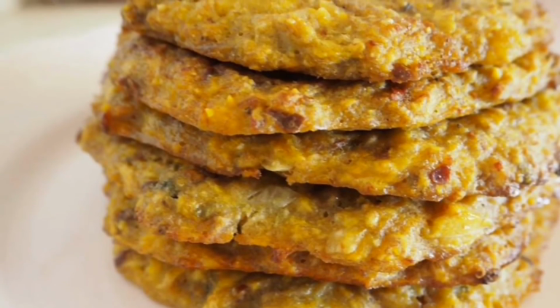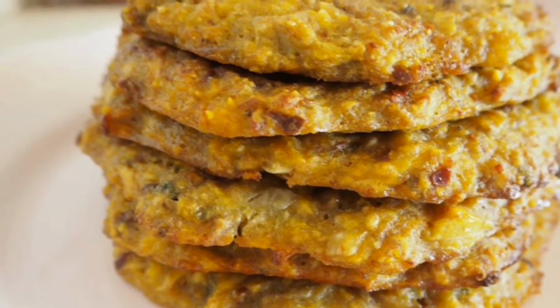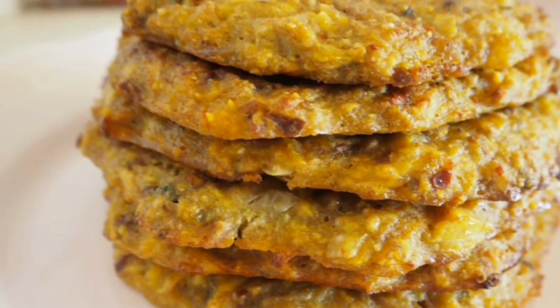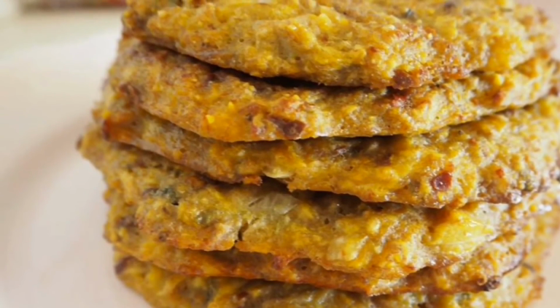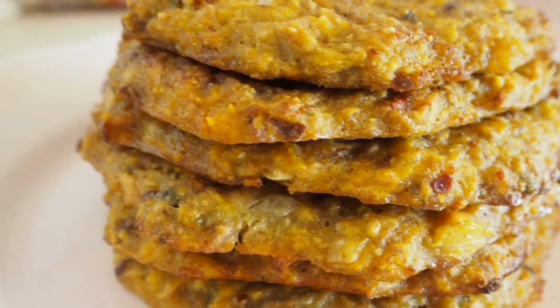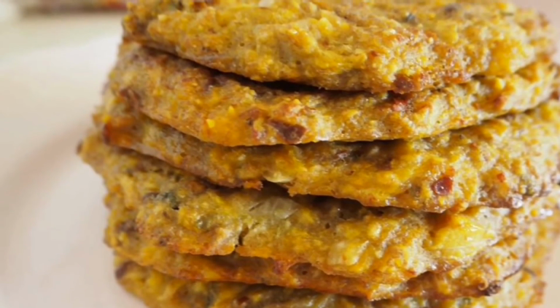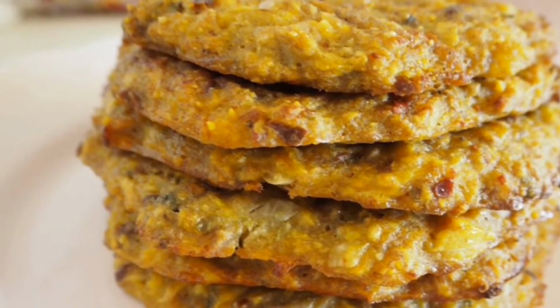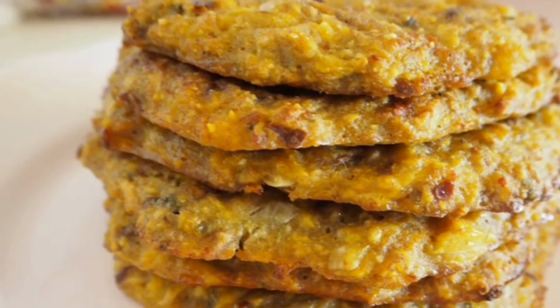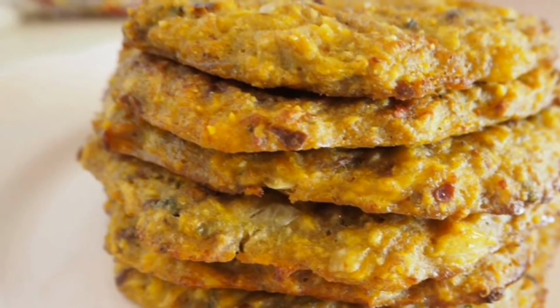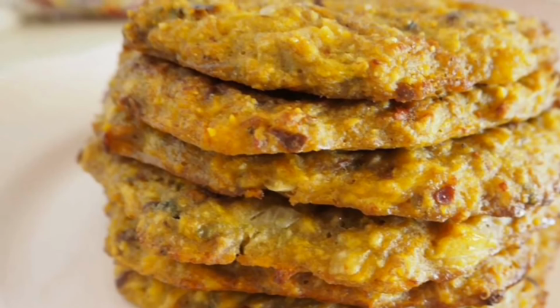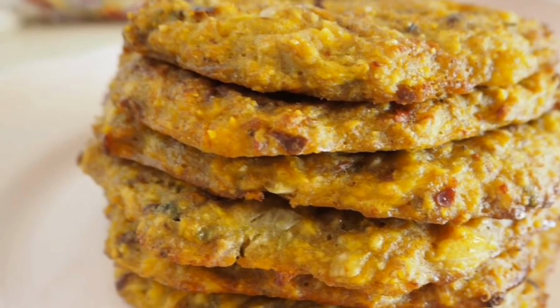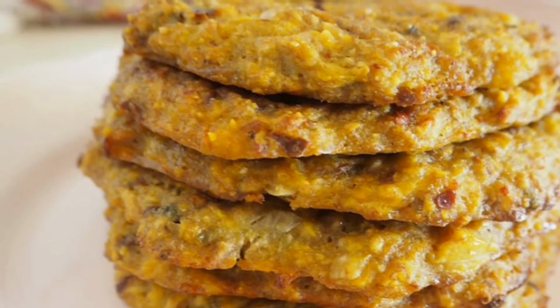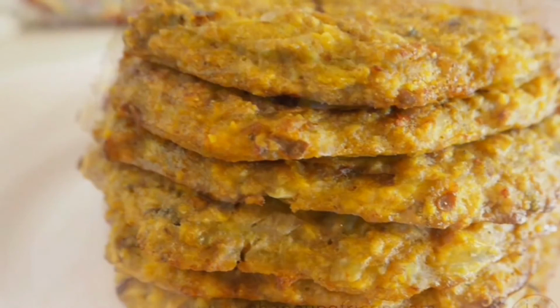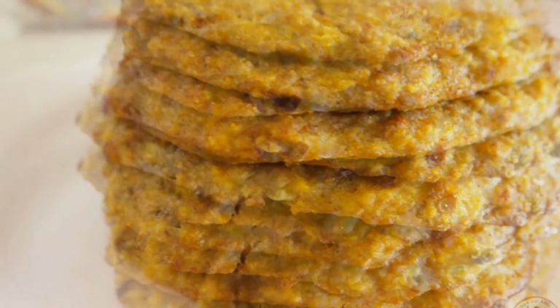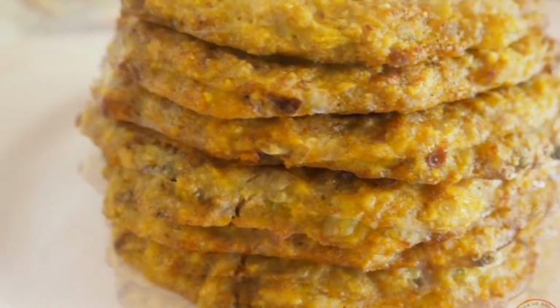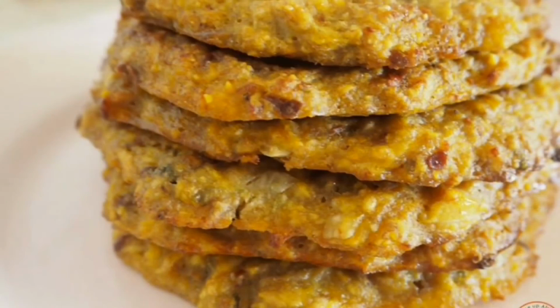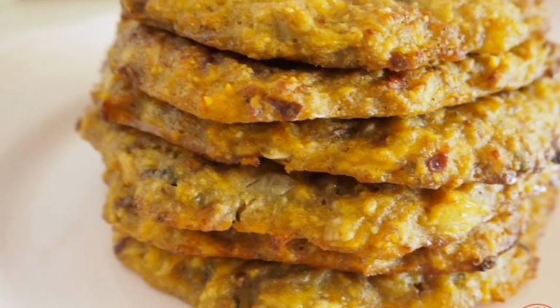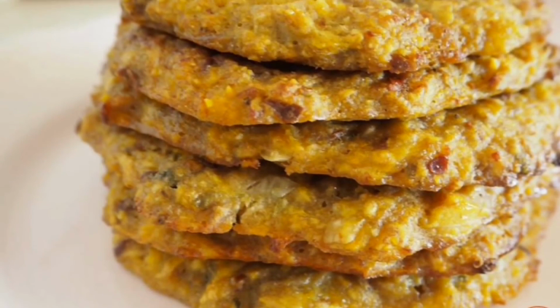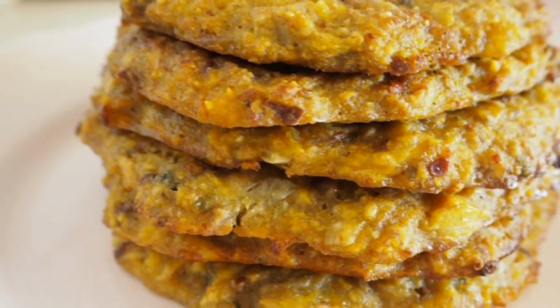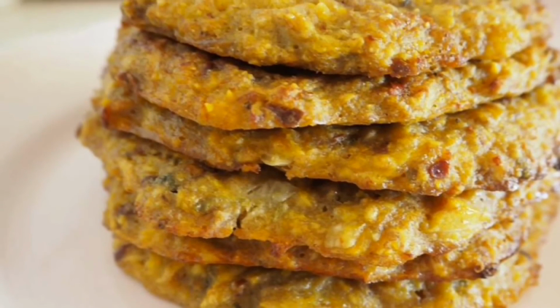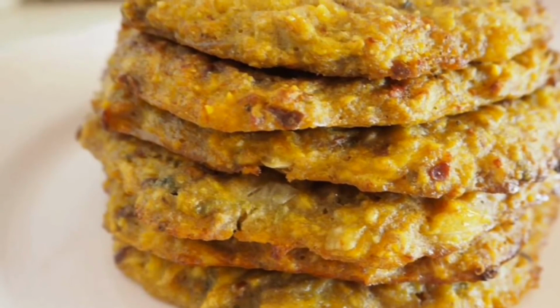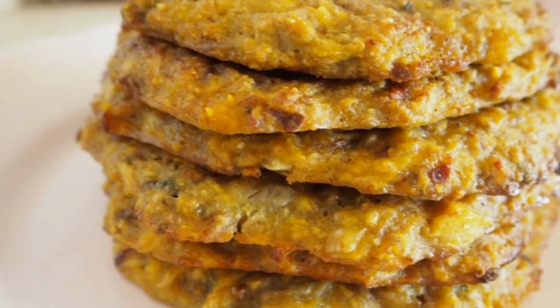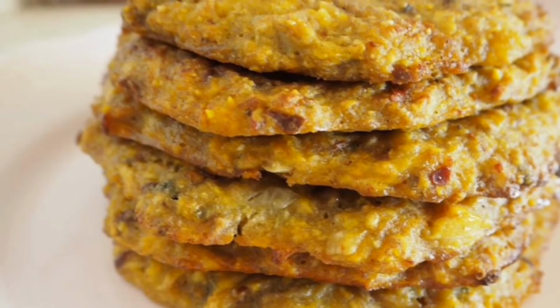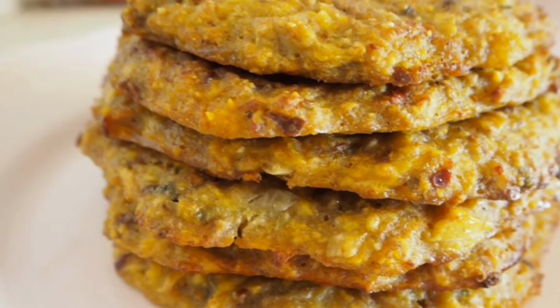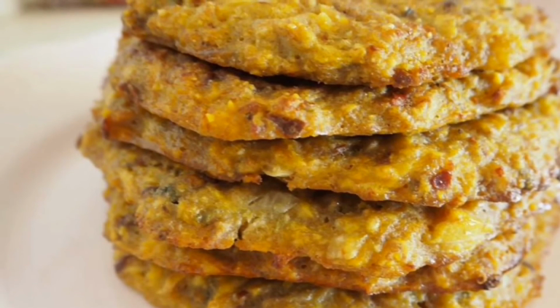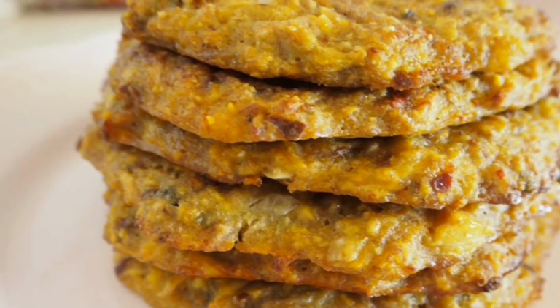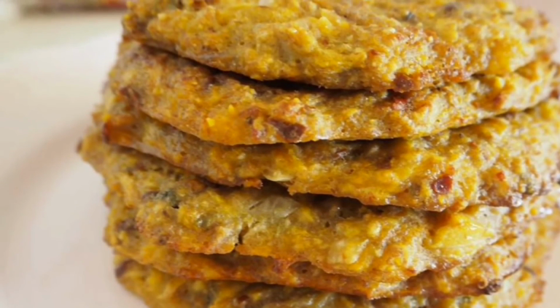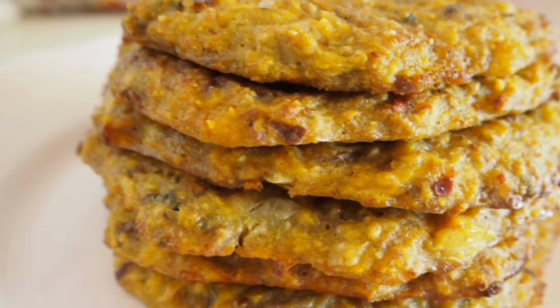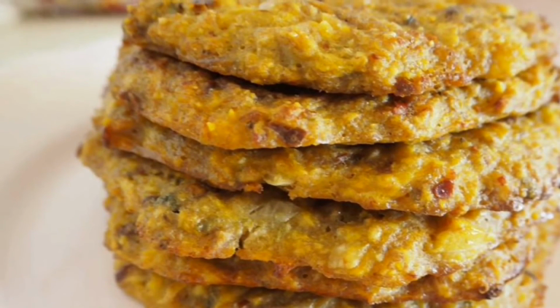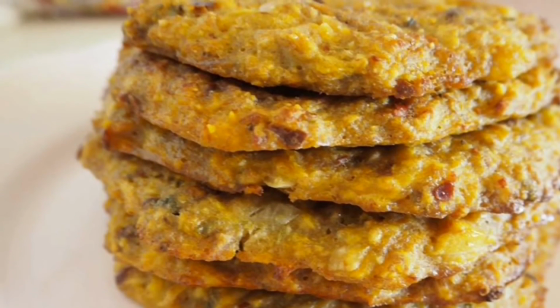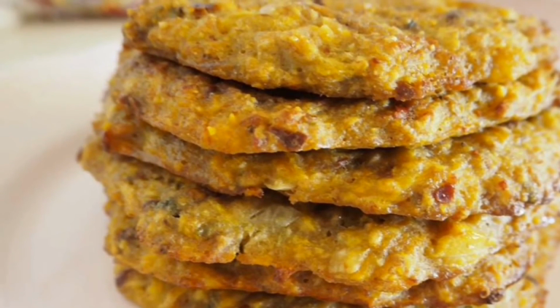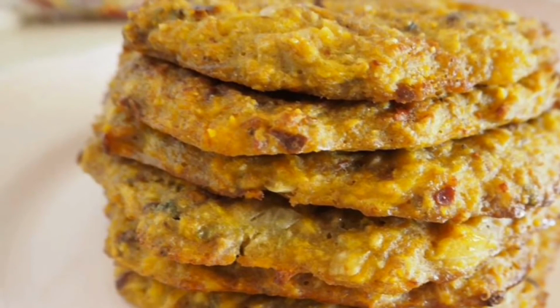Doesn't this look appetizing? This goes very well with soya pepper snails for breakfast.